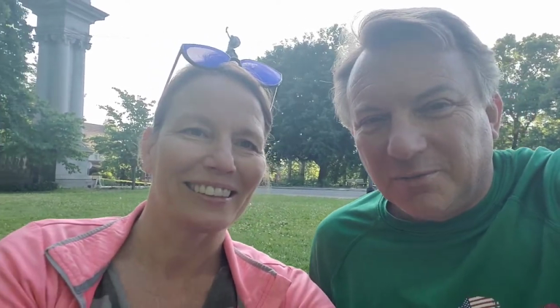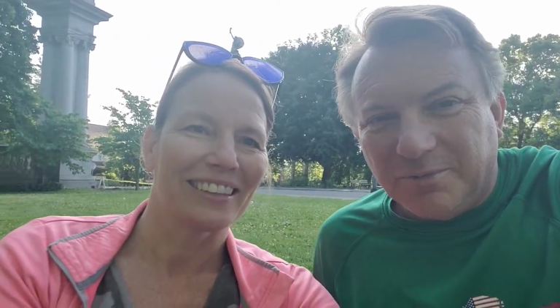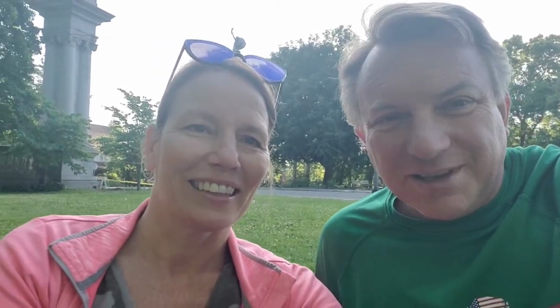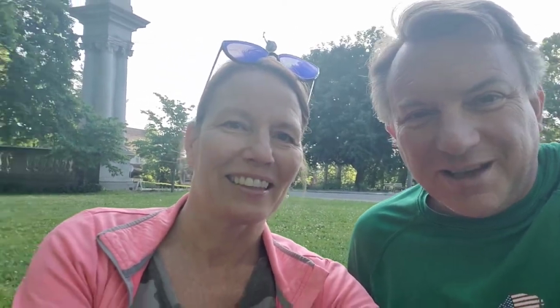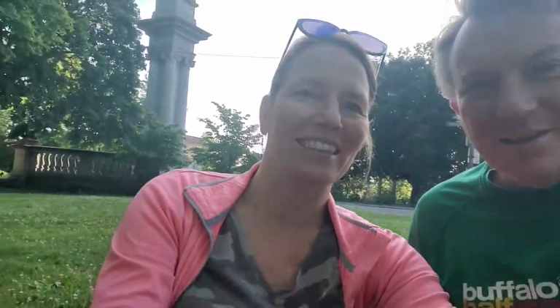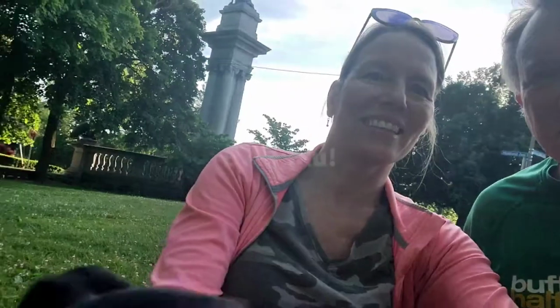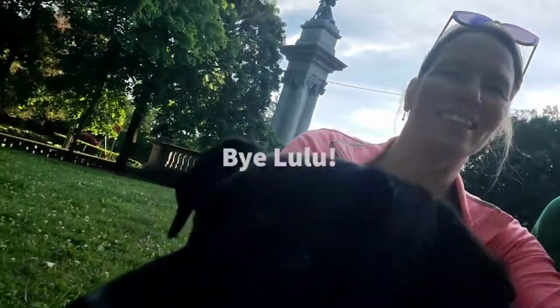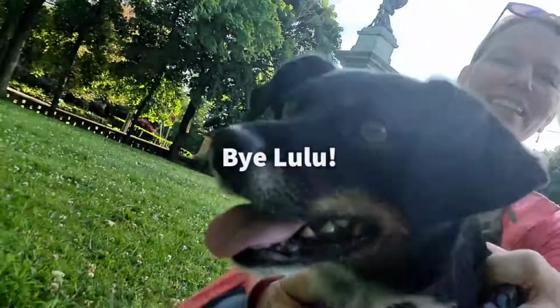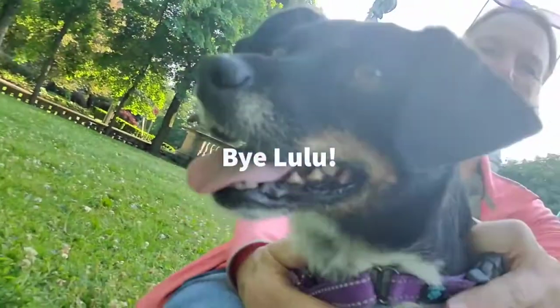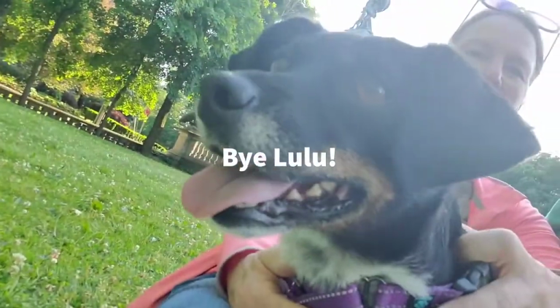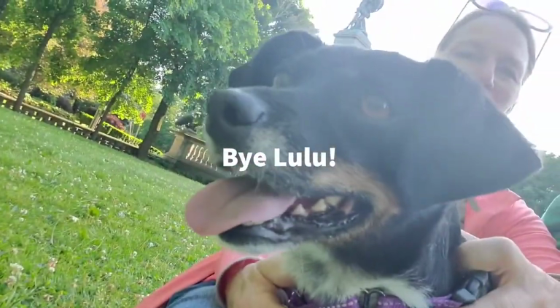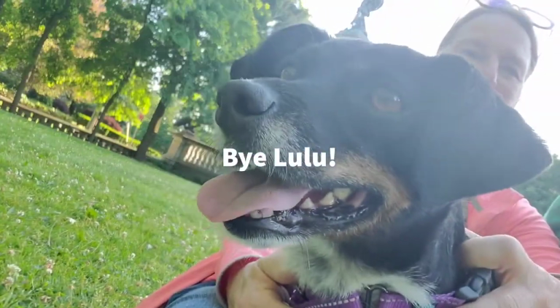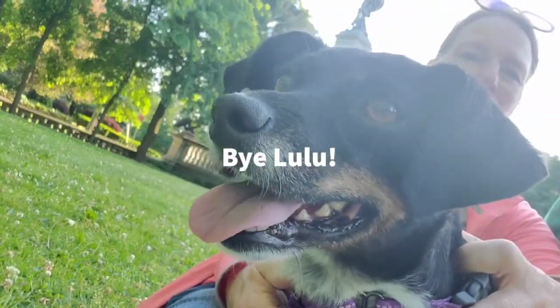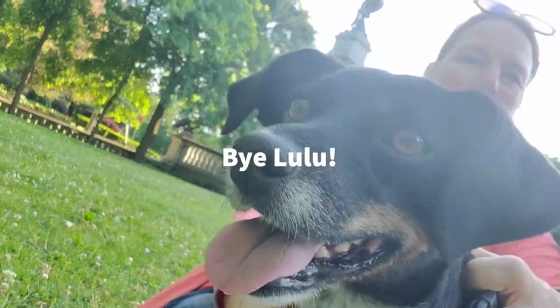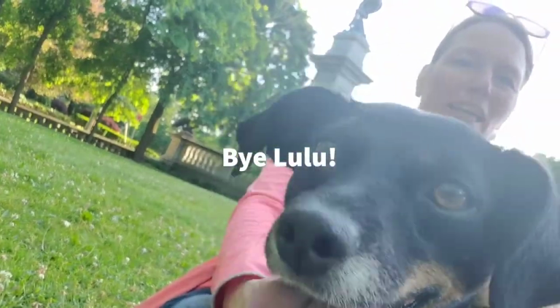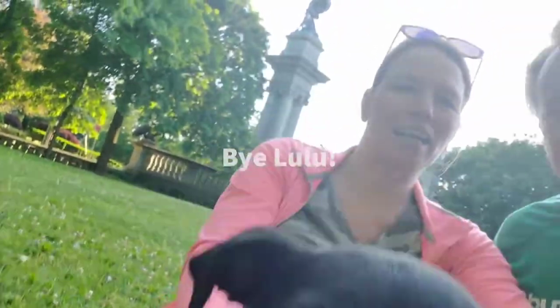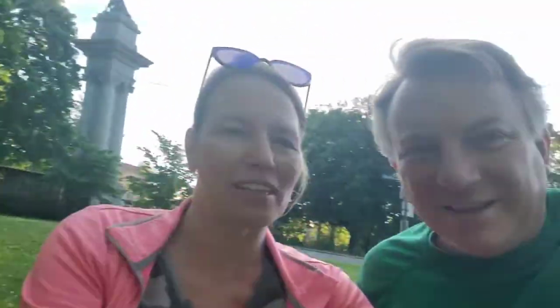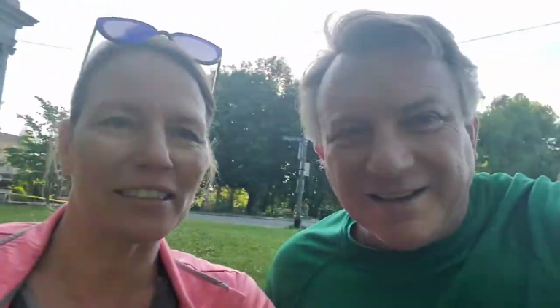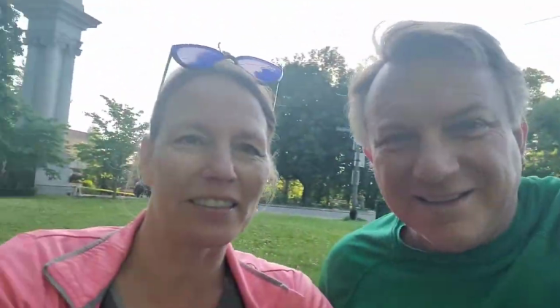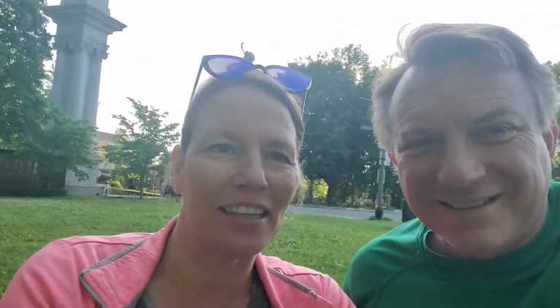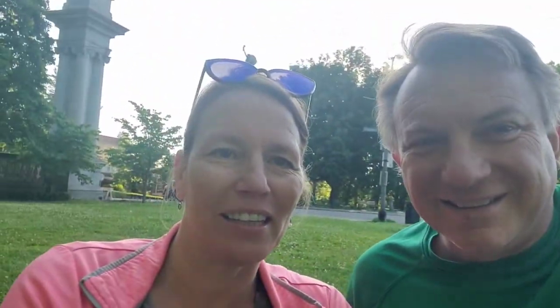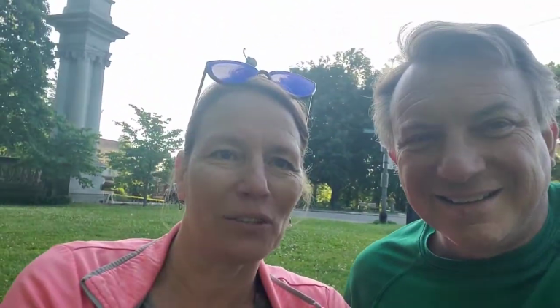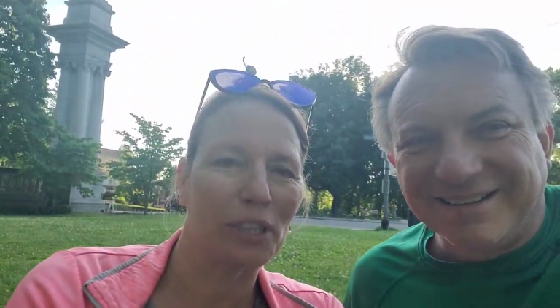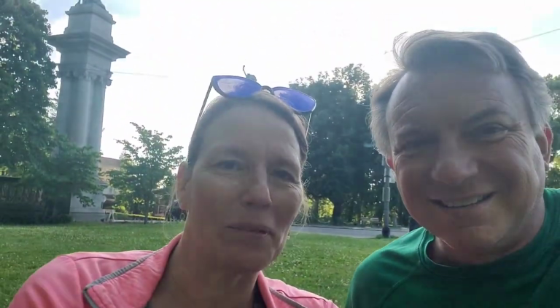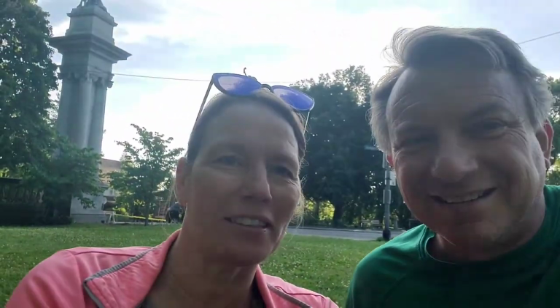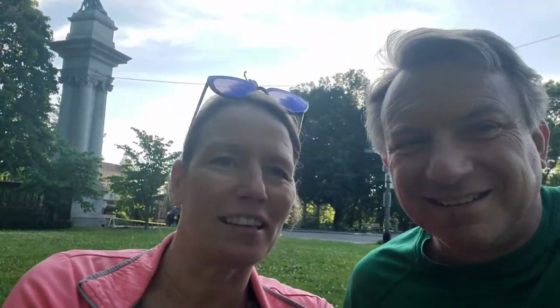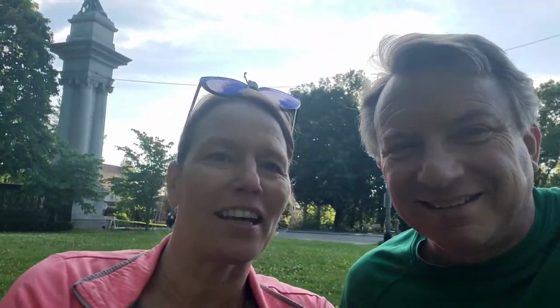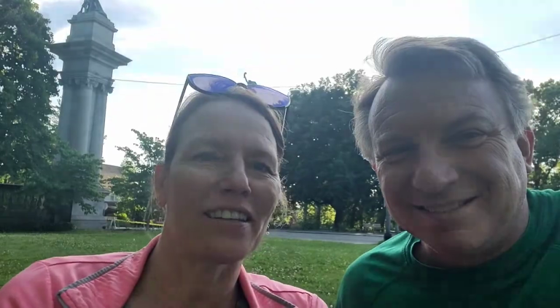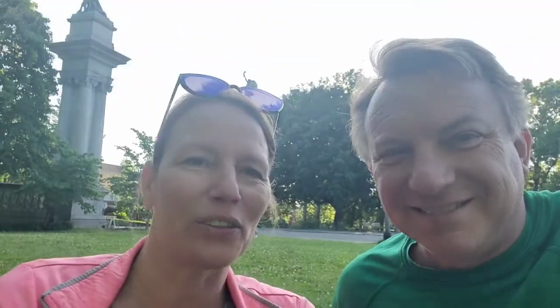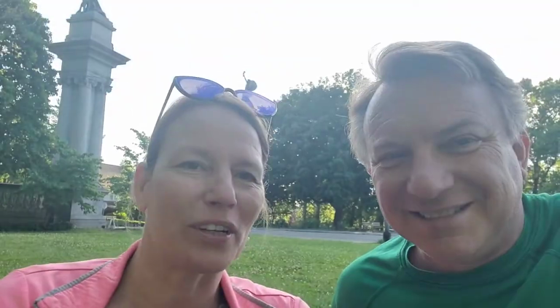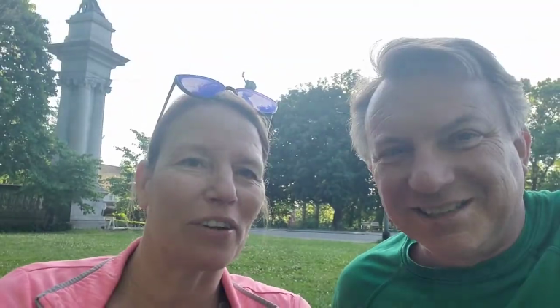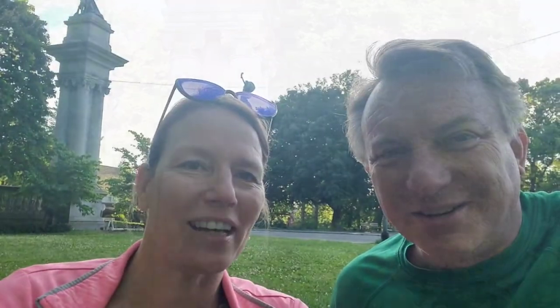We say hi from Lulu, and this is the Dorn team — Nancy, Doug, and Lulu. Have a great day.